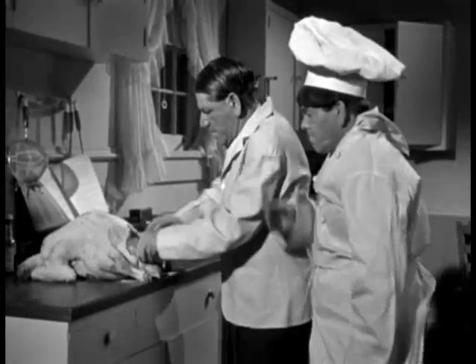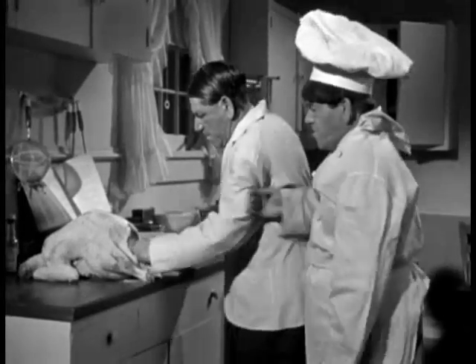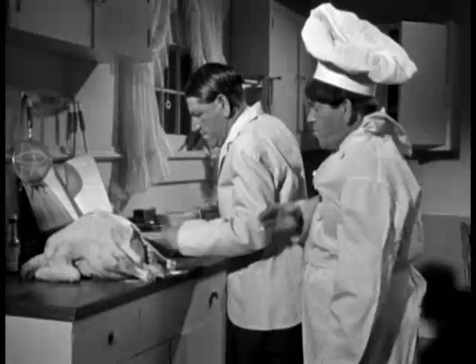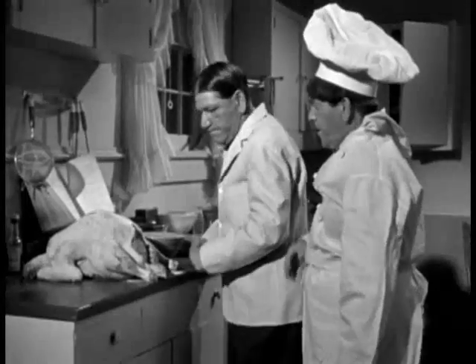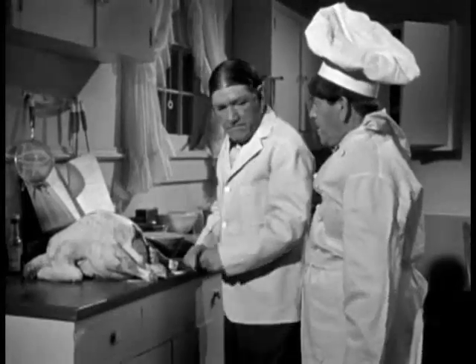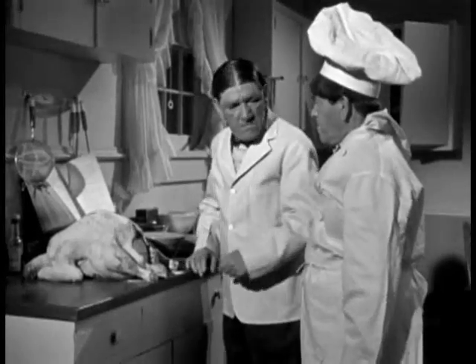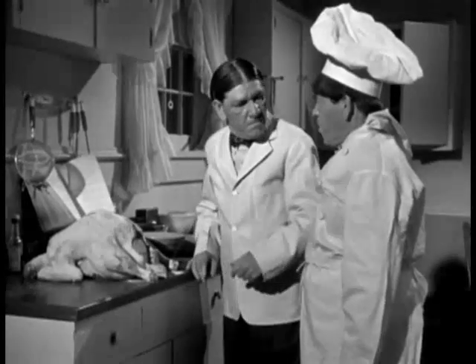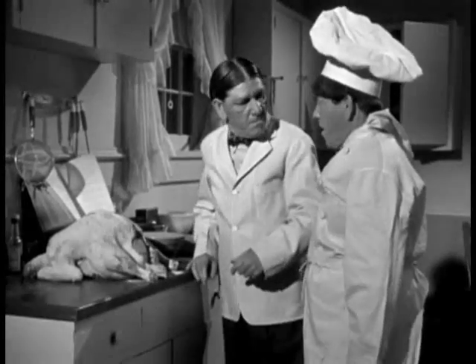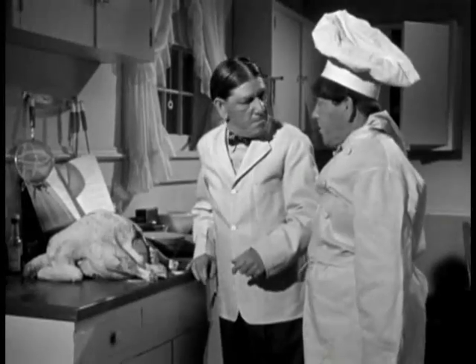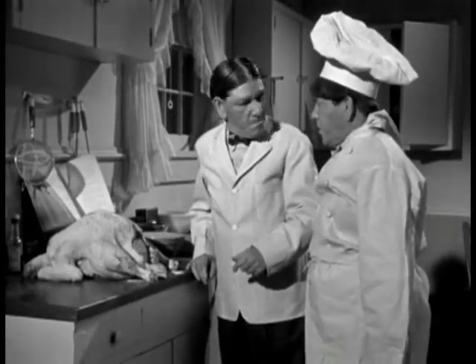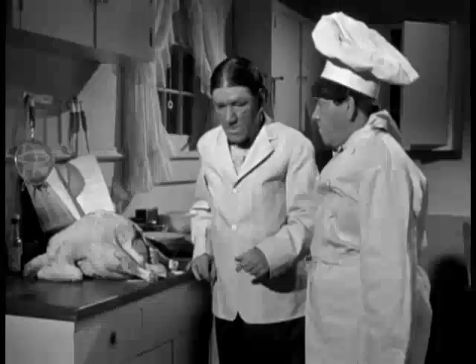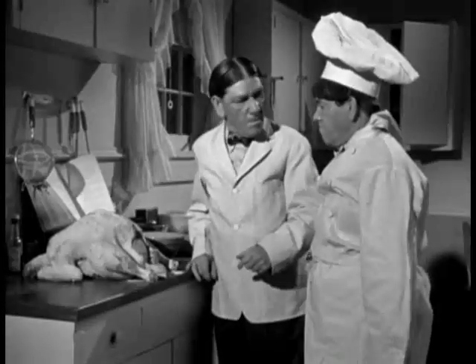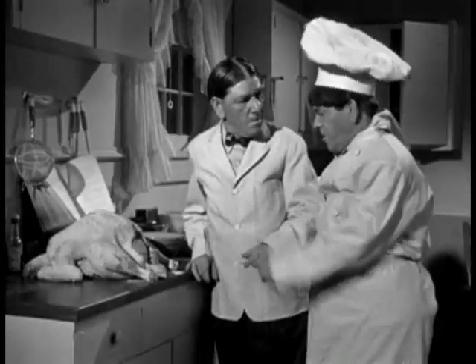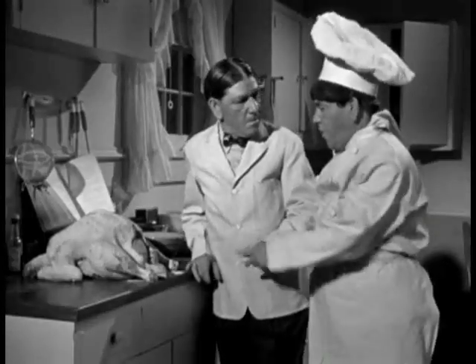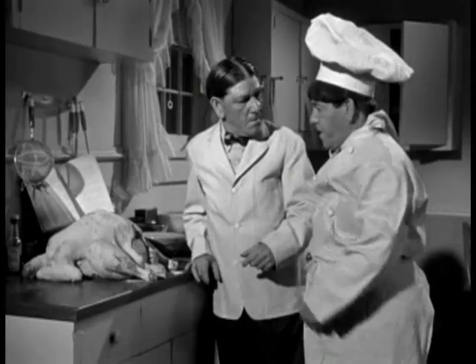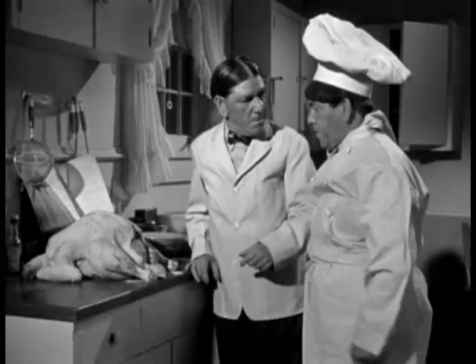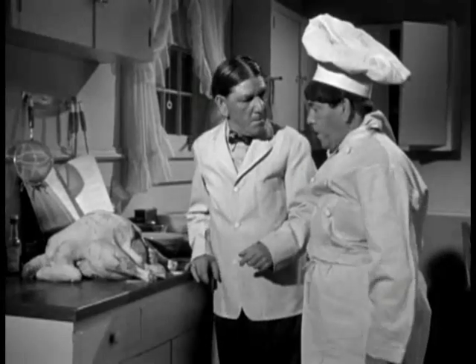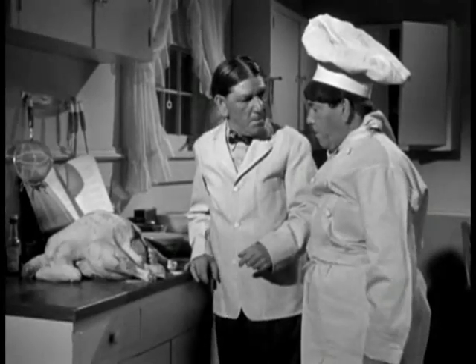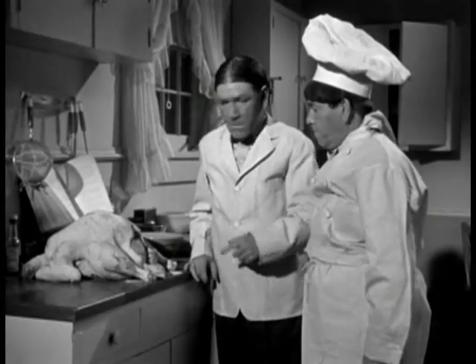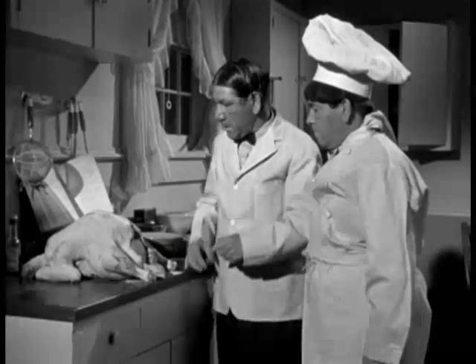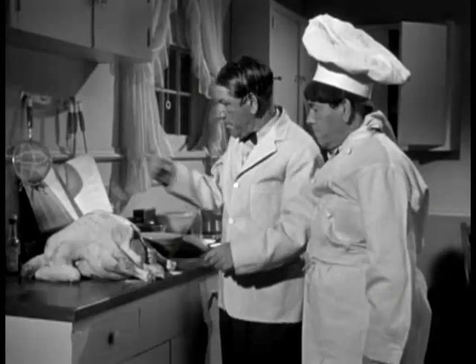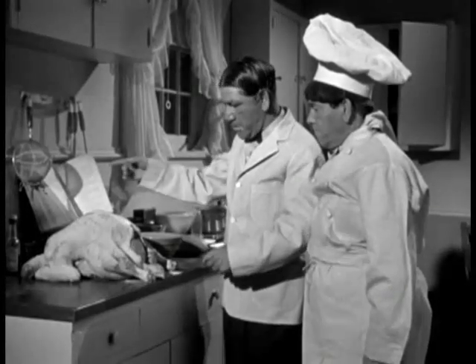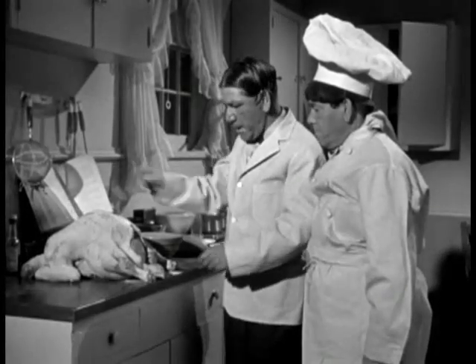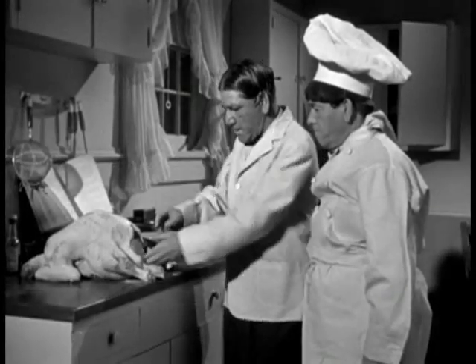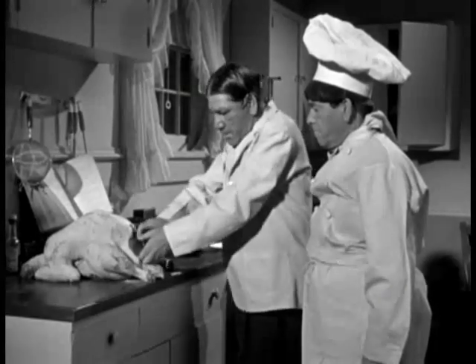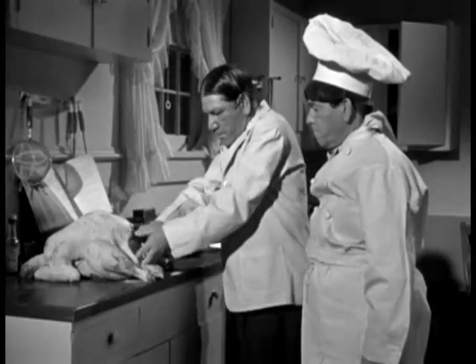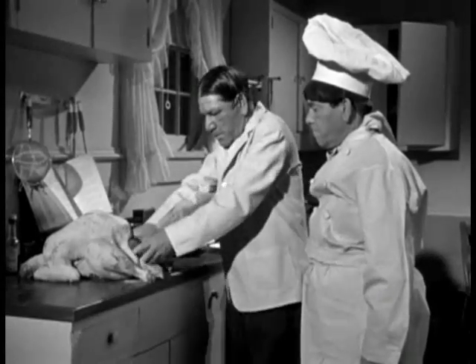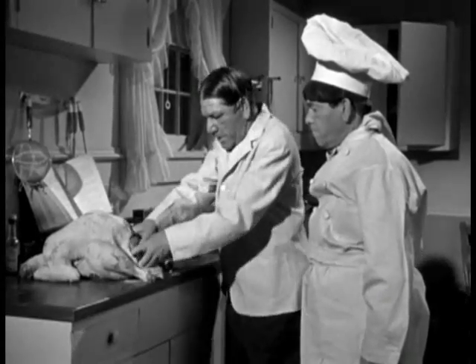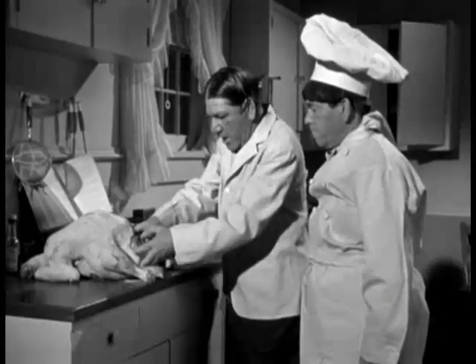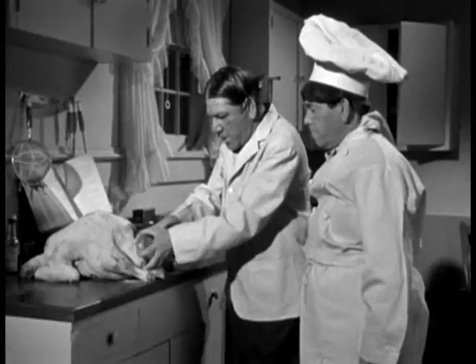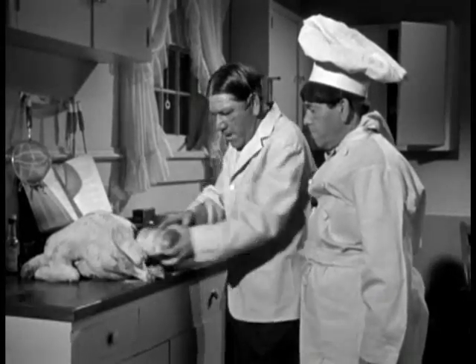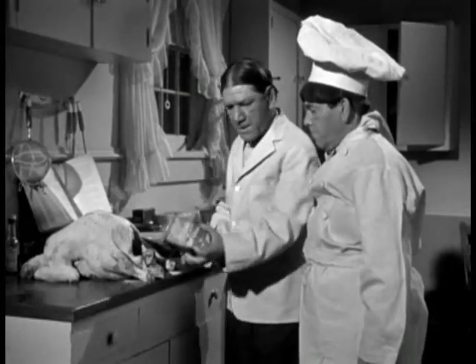You idiot! You imbecile! What'd you put in that turkey? Like the book says — this can of tomatoes.